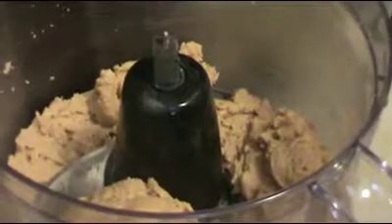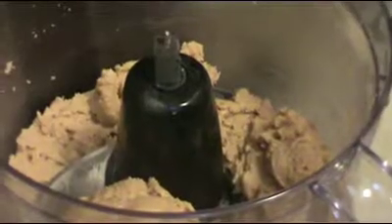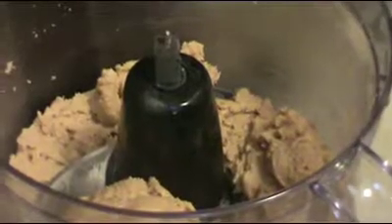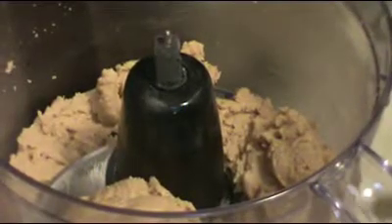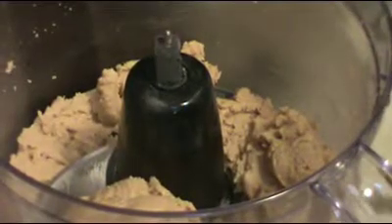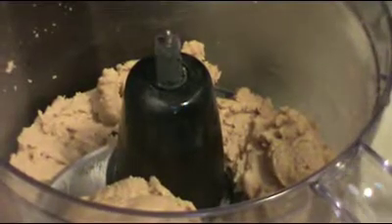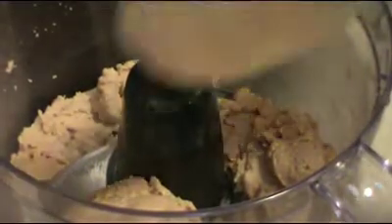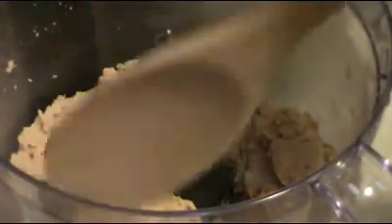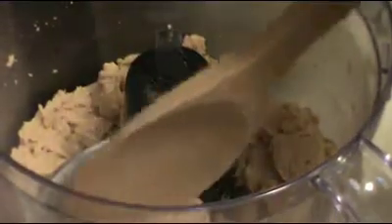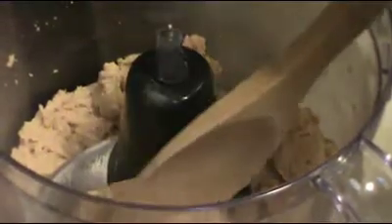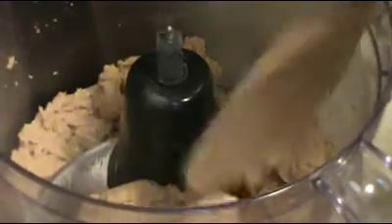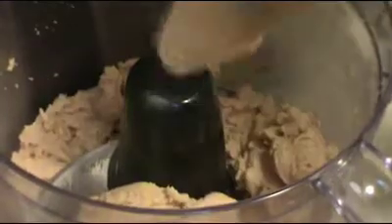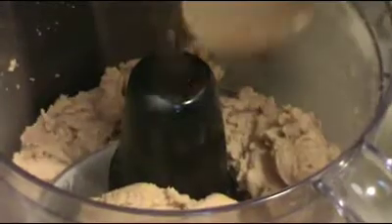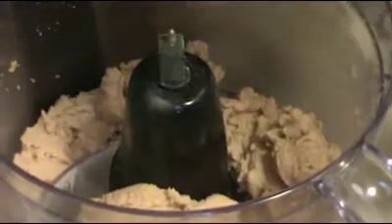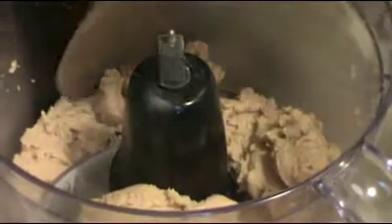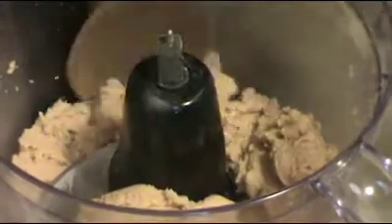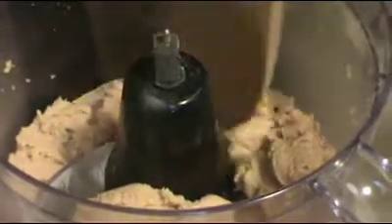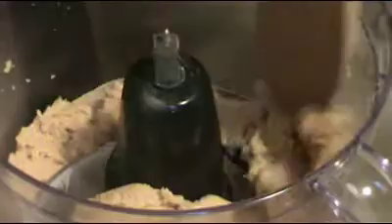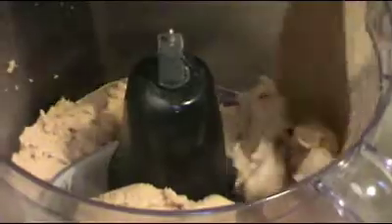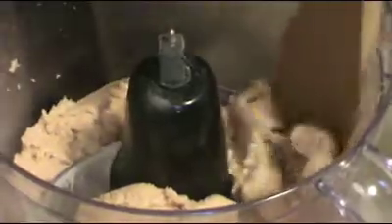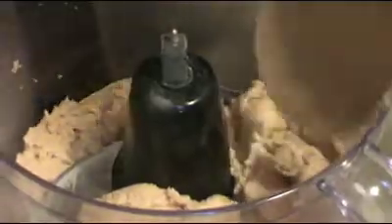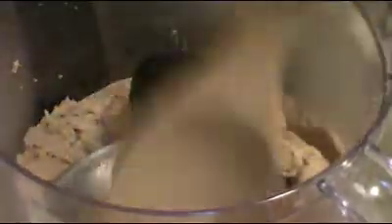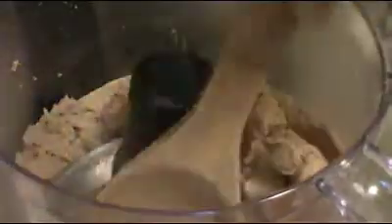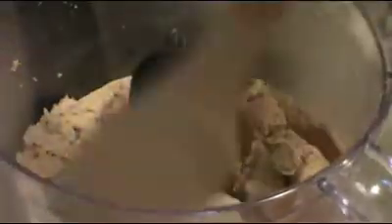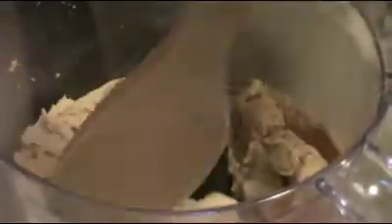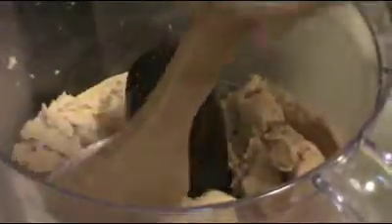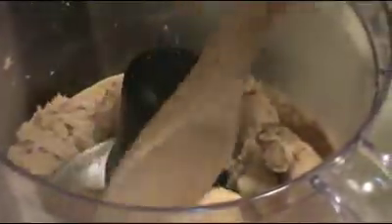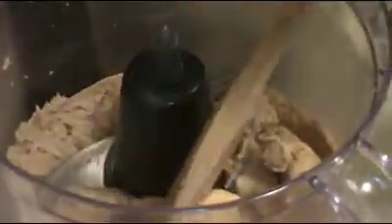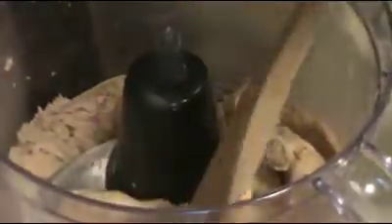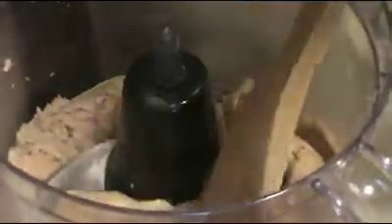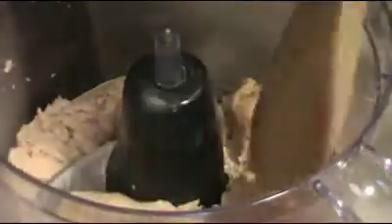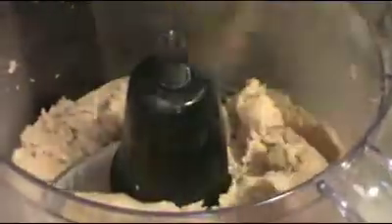Here's what it's going to look like inside, which isn't too bad. It's got a smooth texture, but we're not done yet.